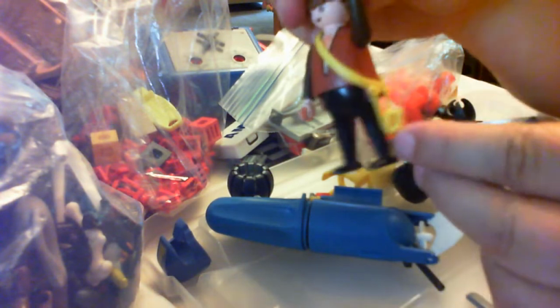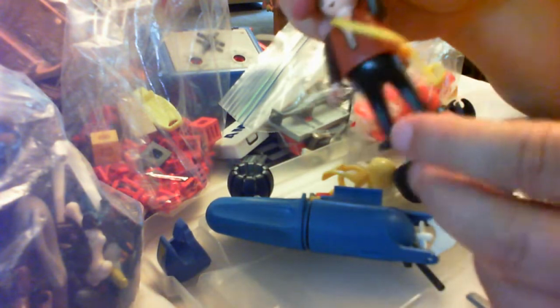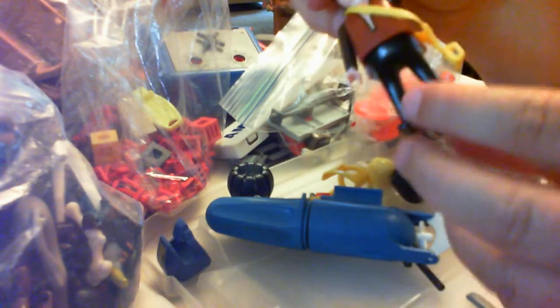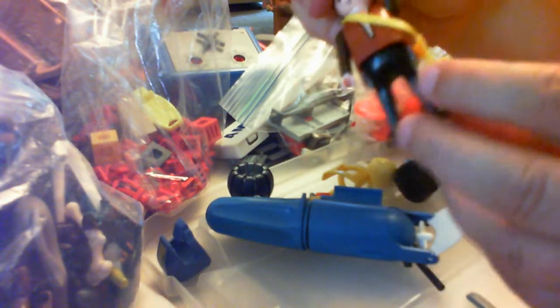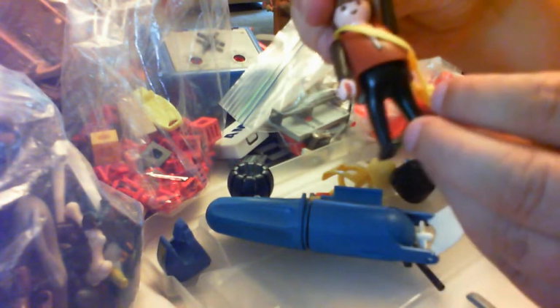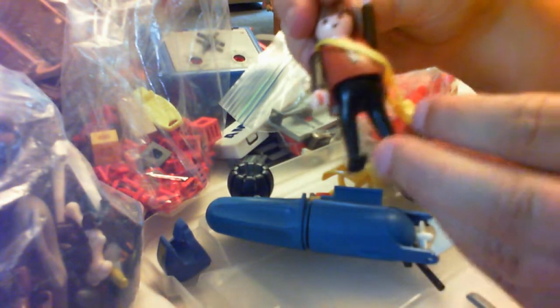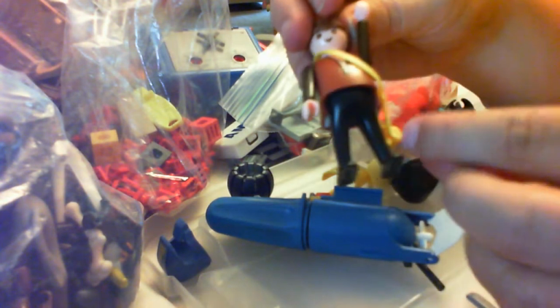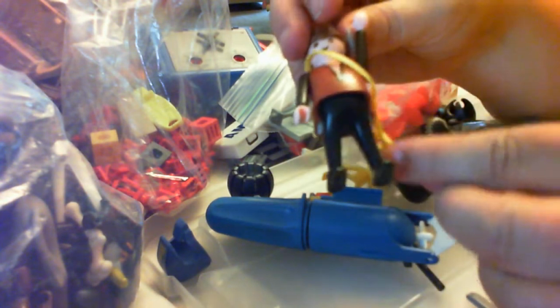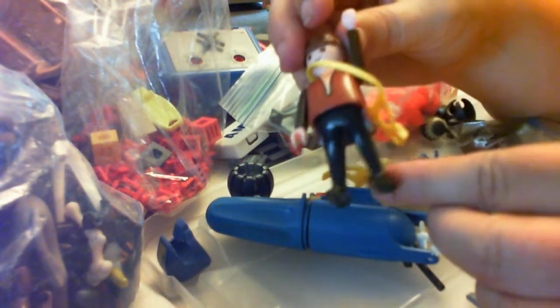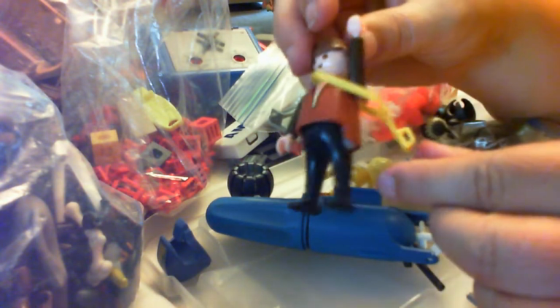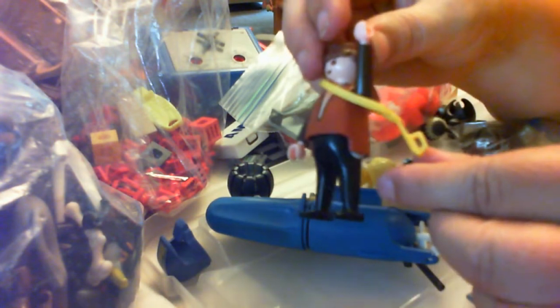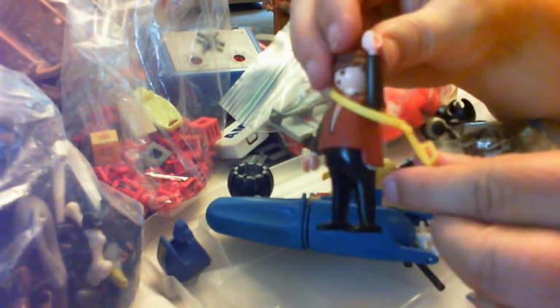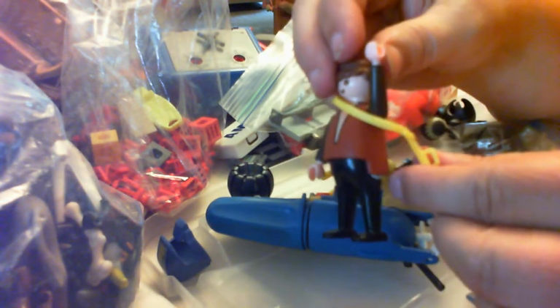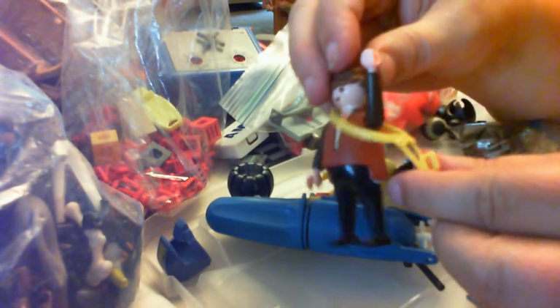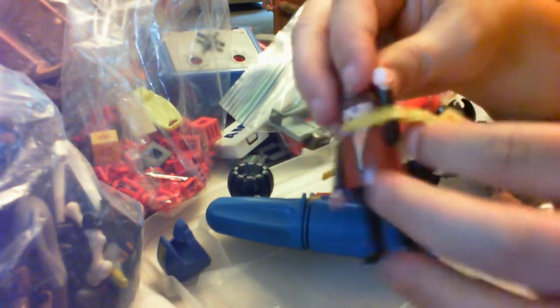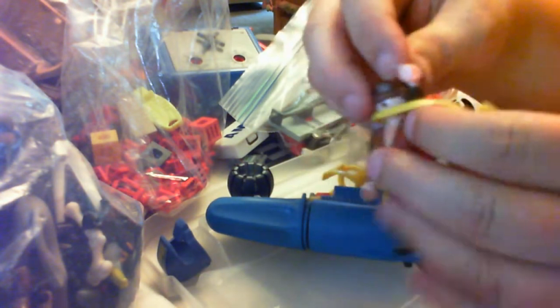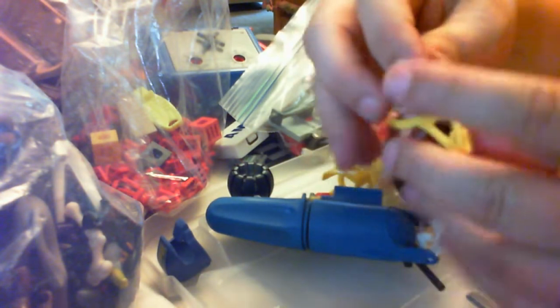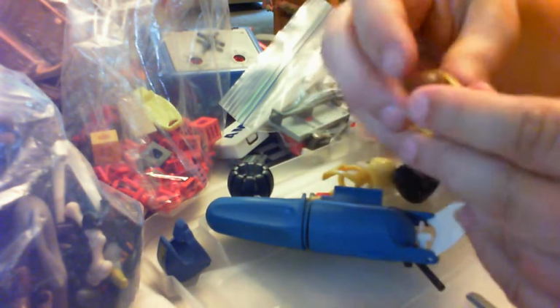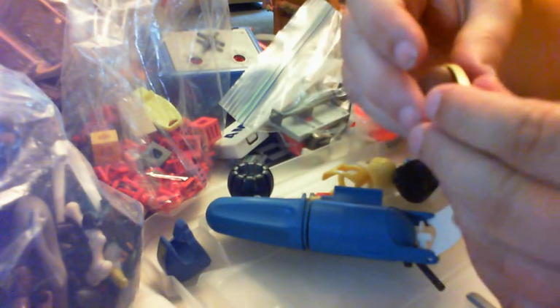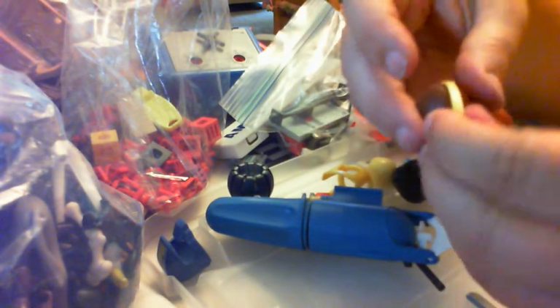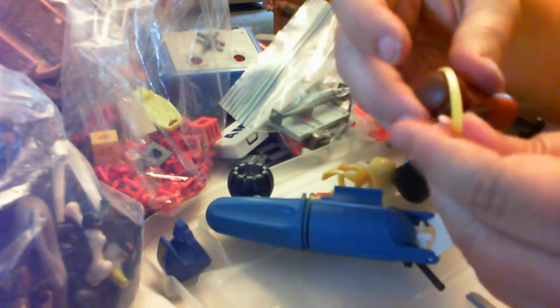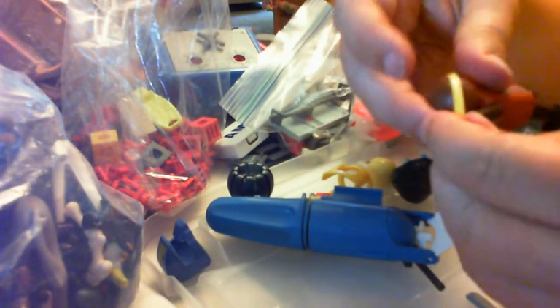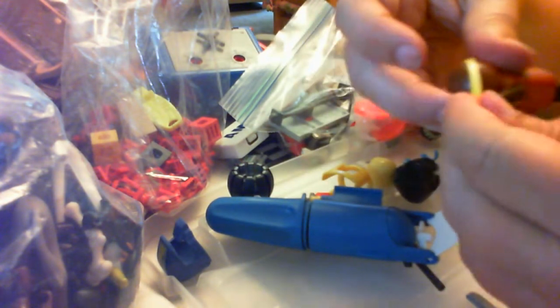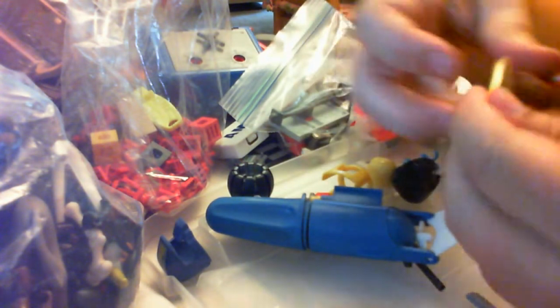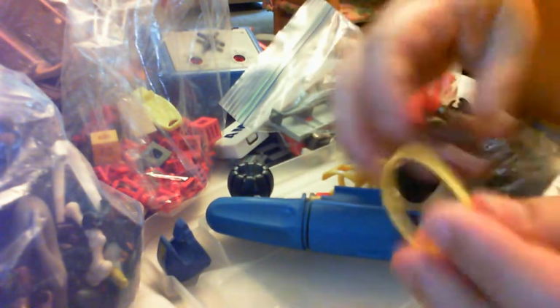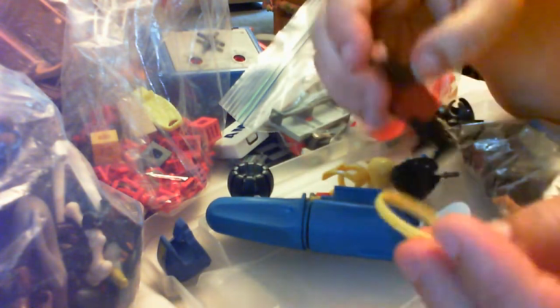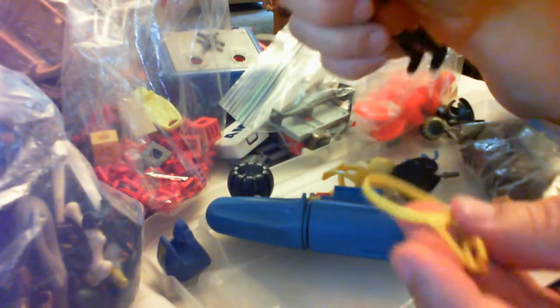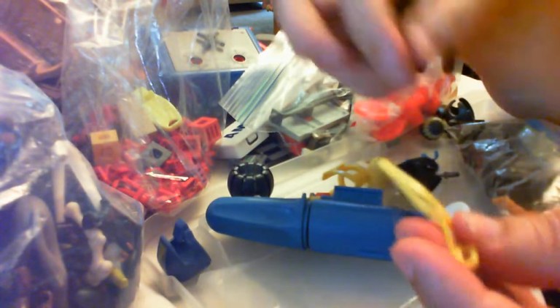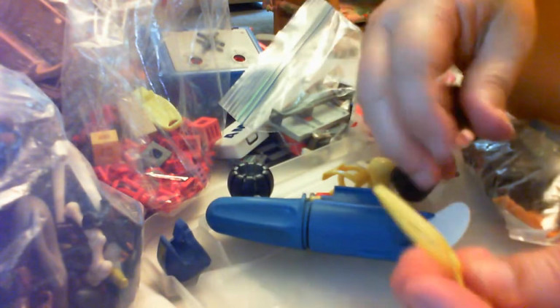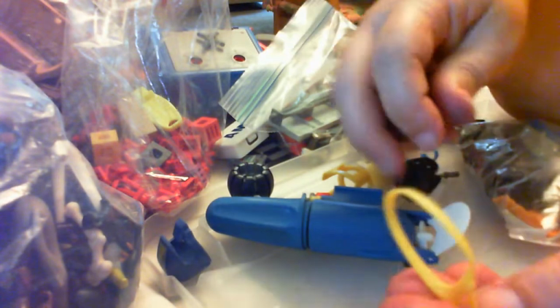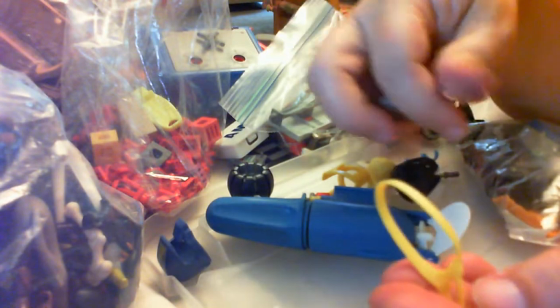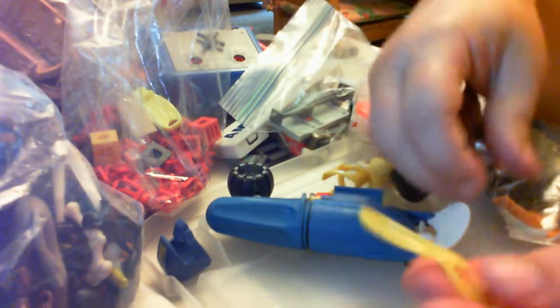That might actually be a horse piece — that might be a piece for a horse.